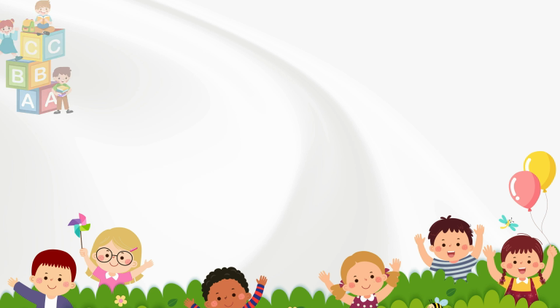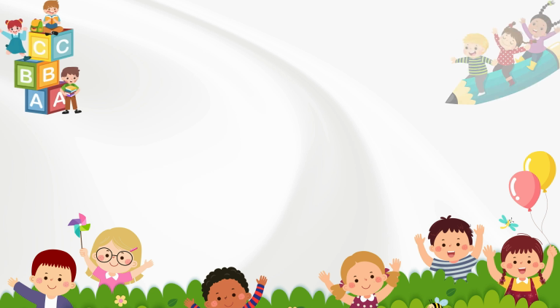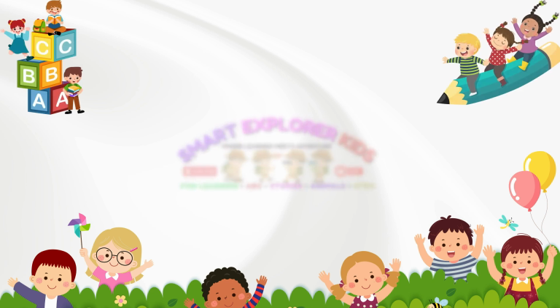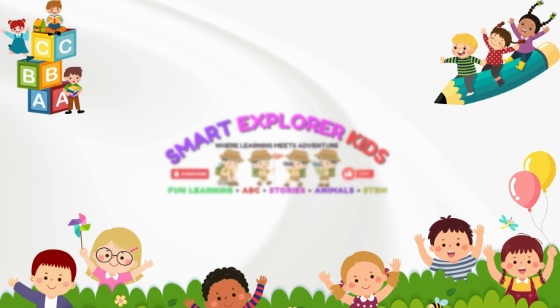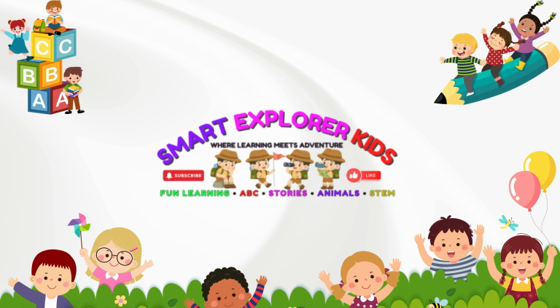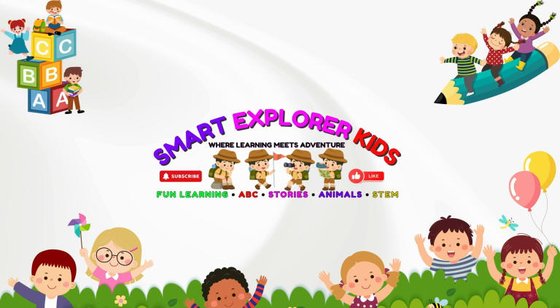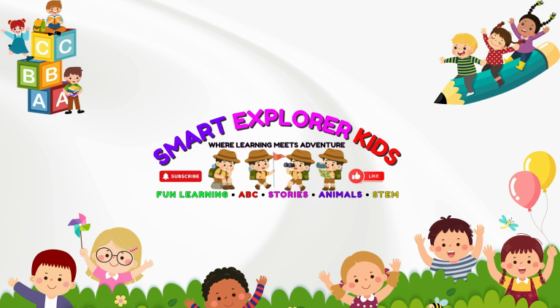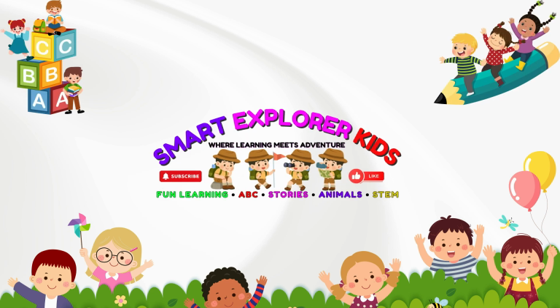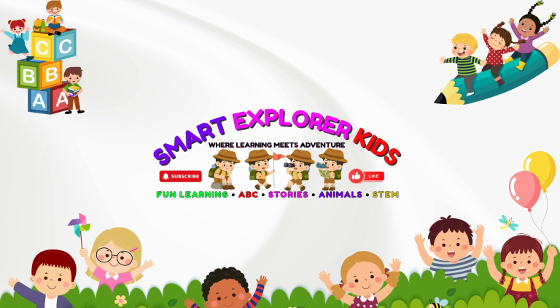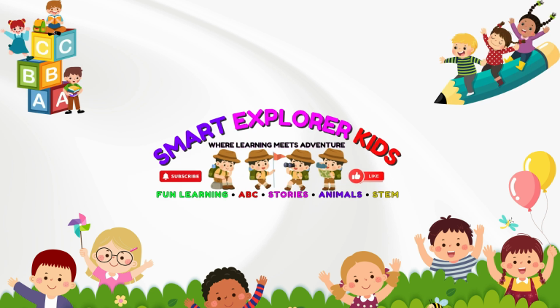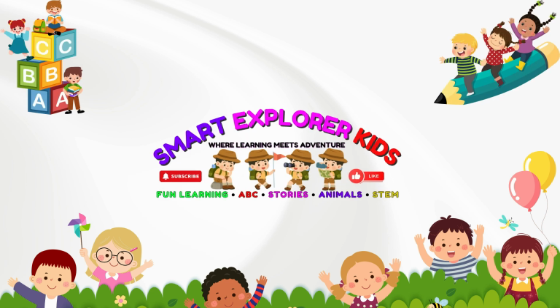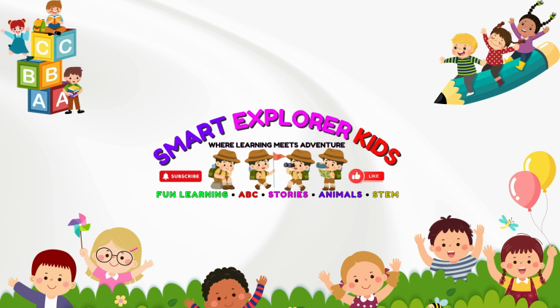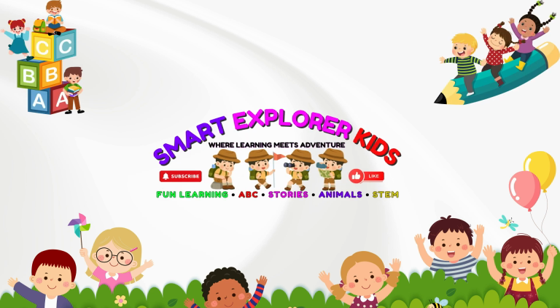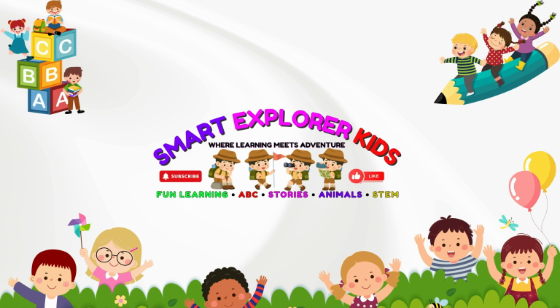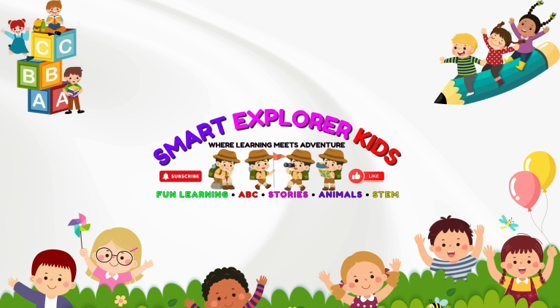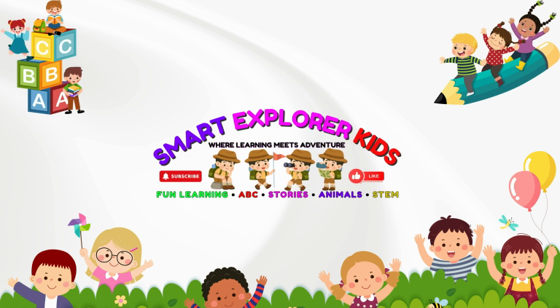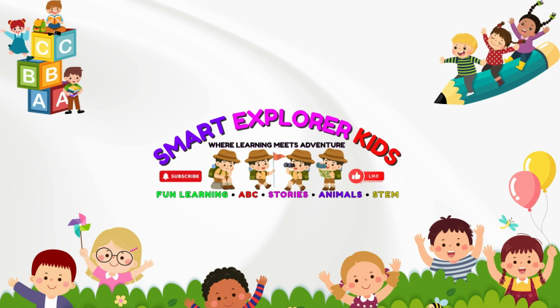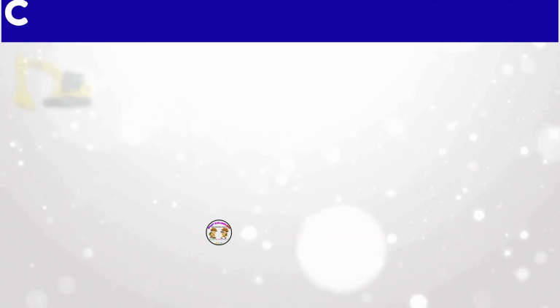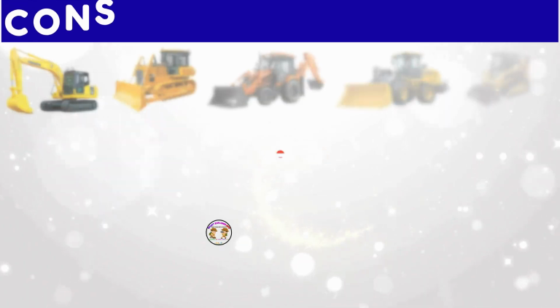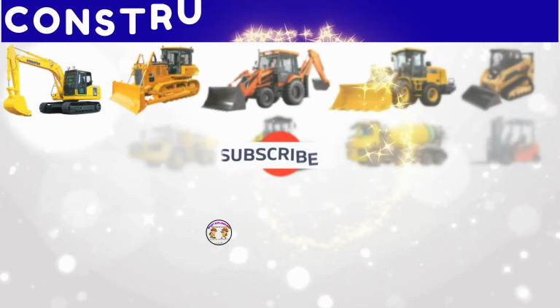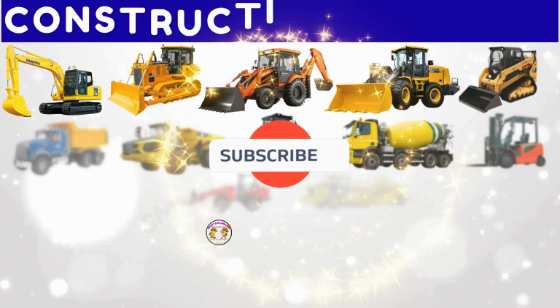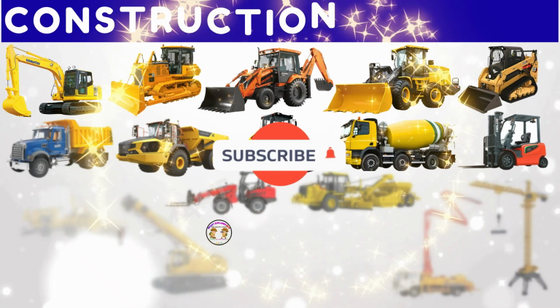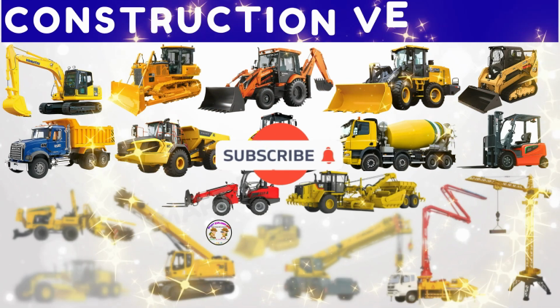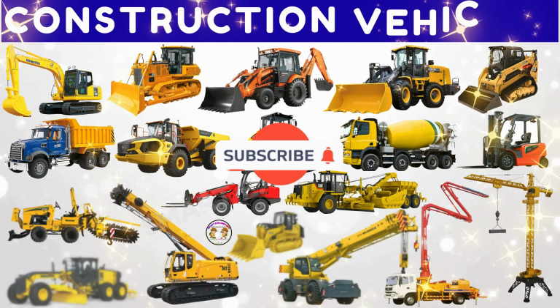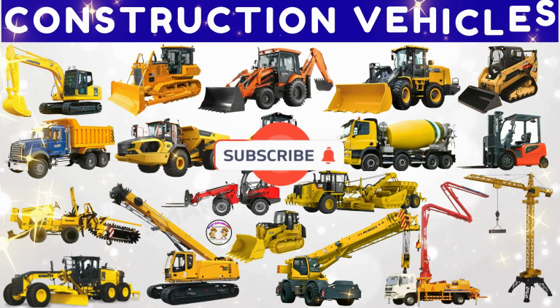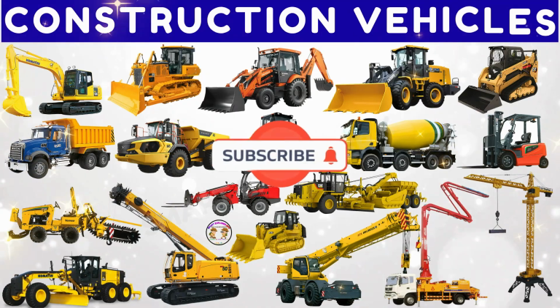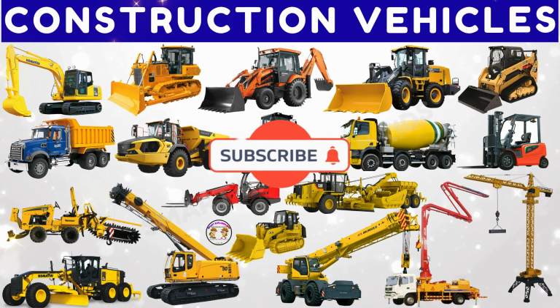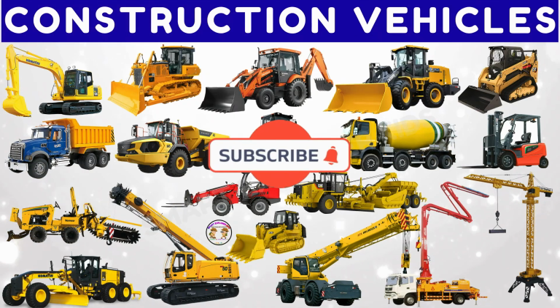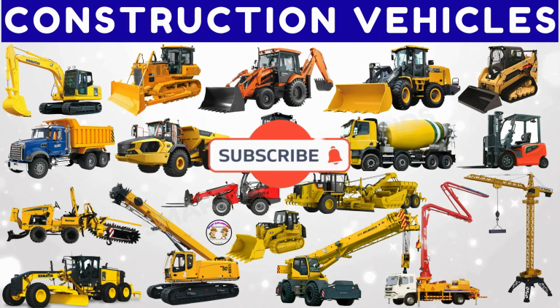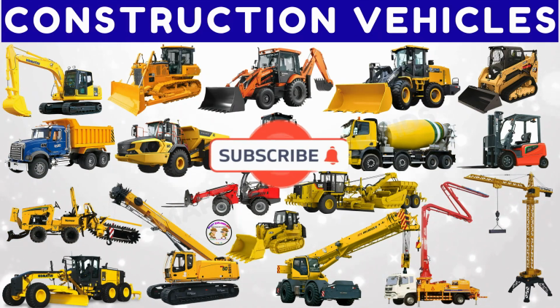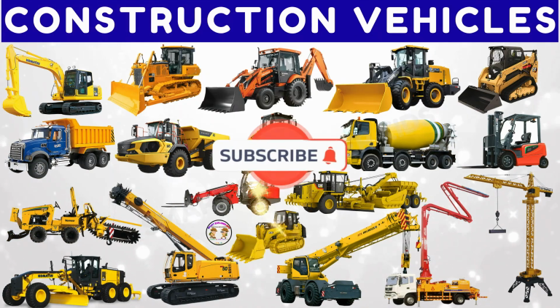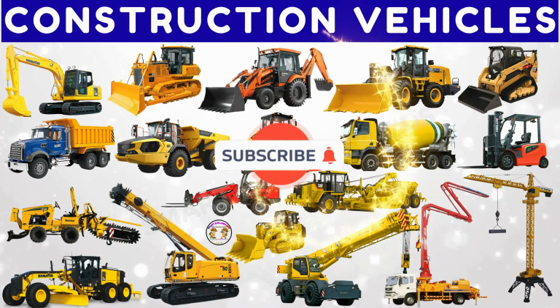Welcome to Smart Explorer Kits. Let's learn about construction vehicles.